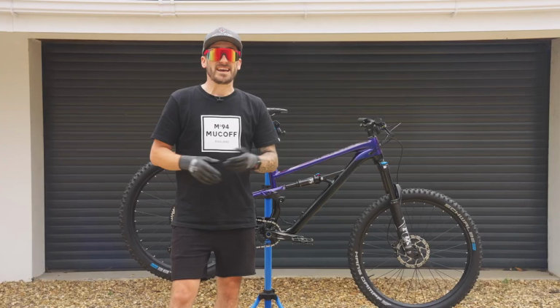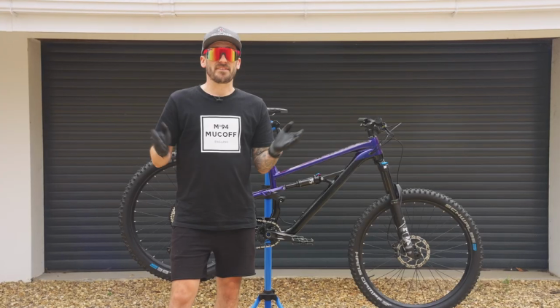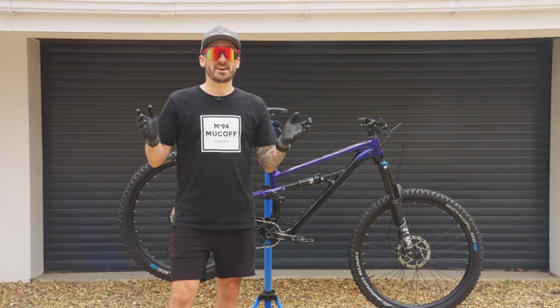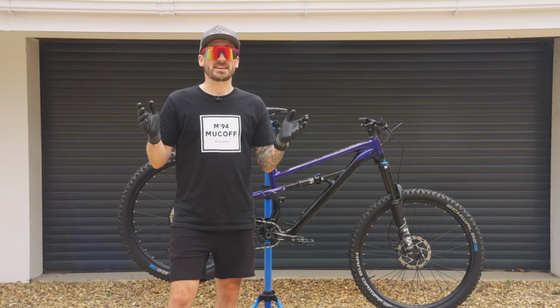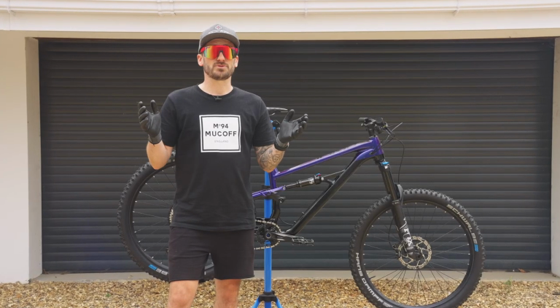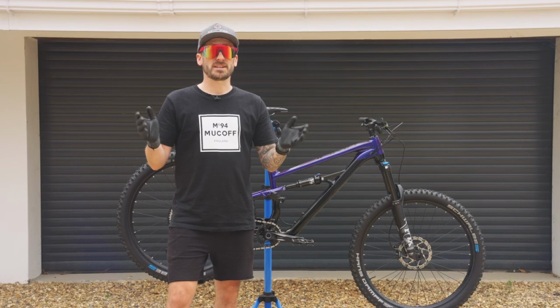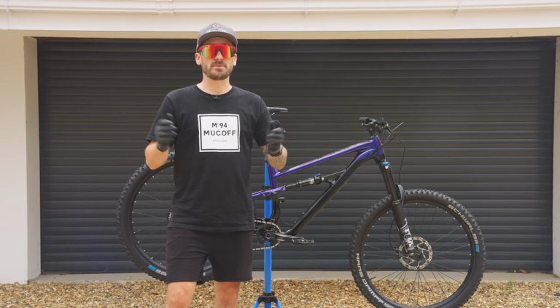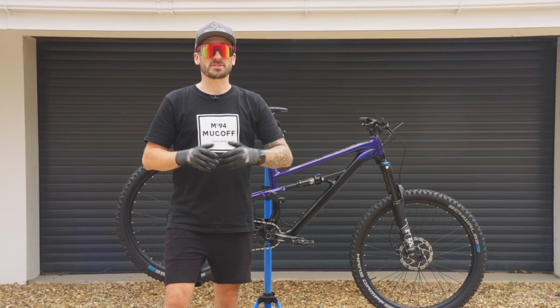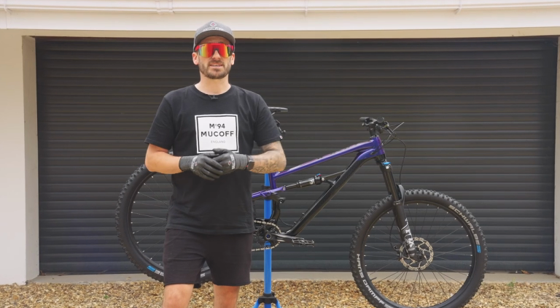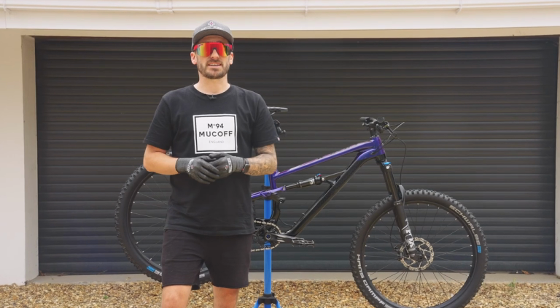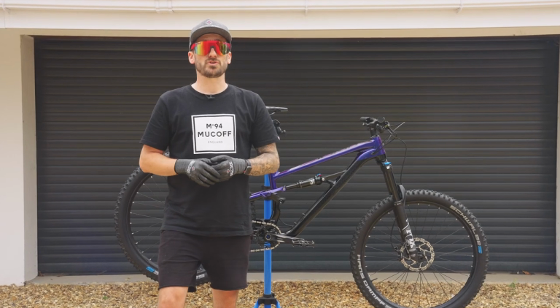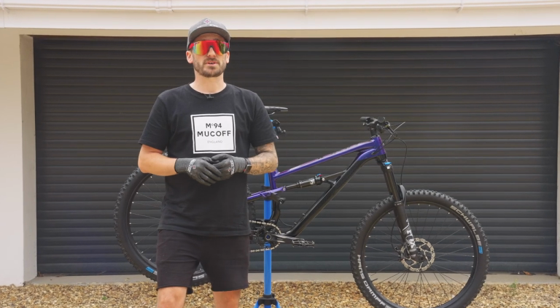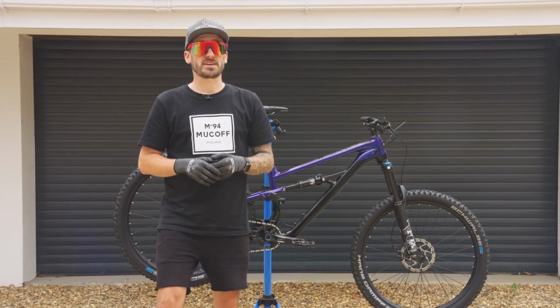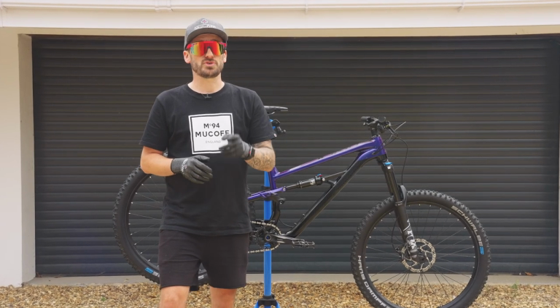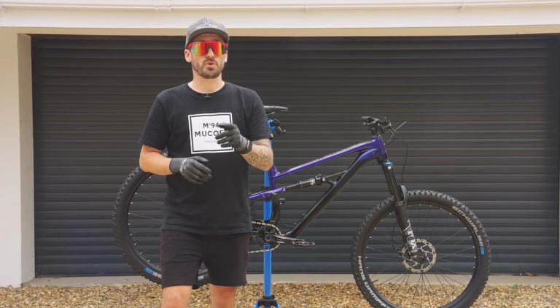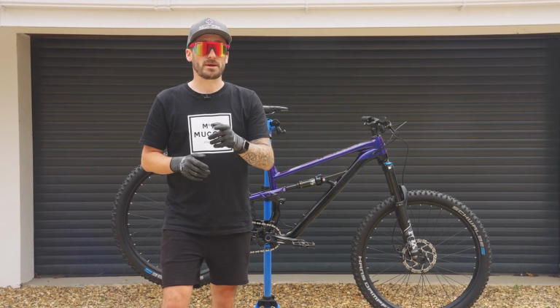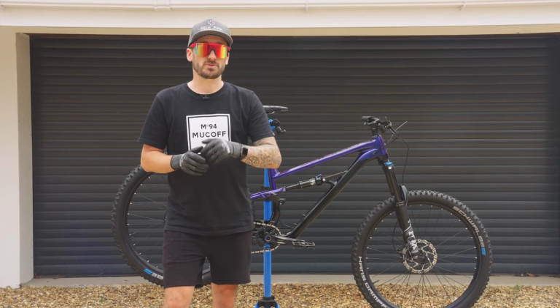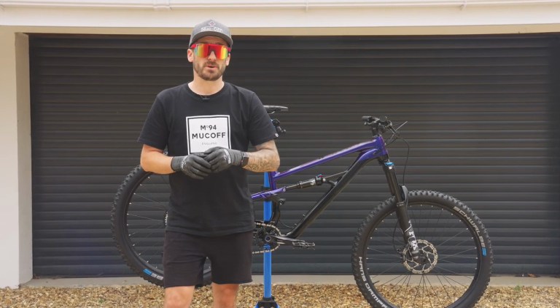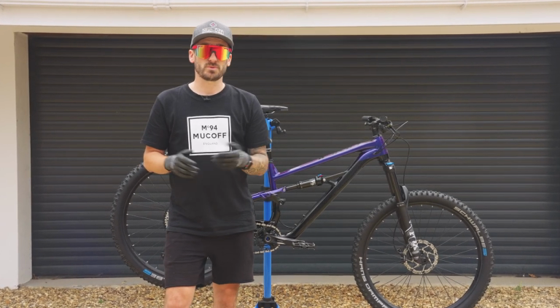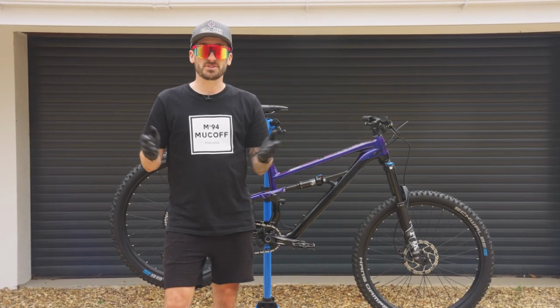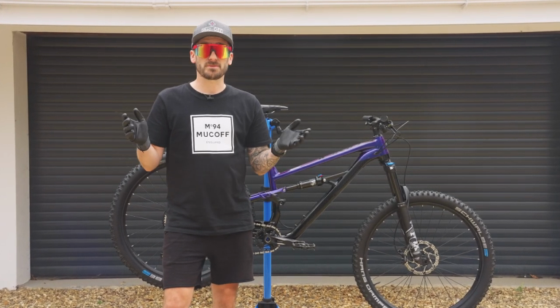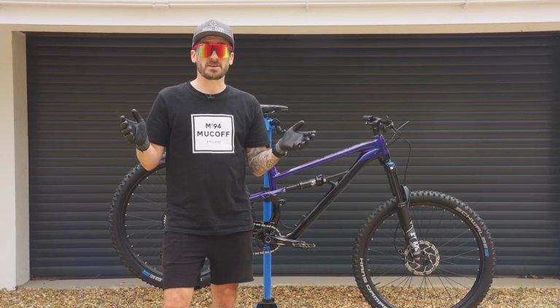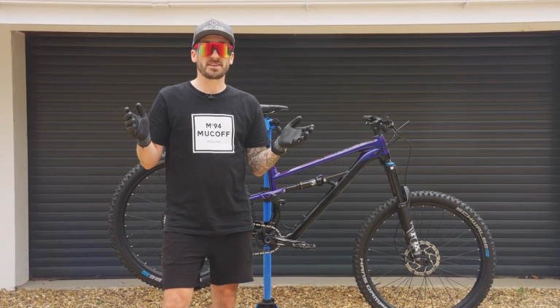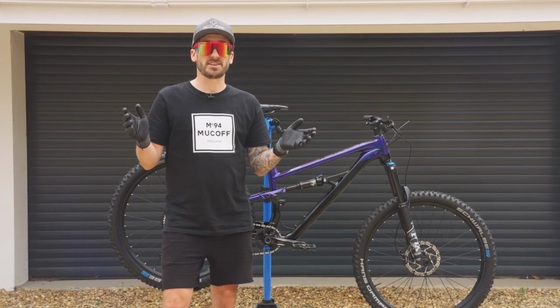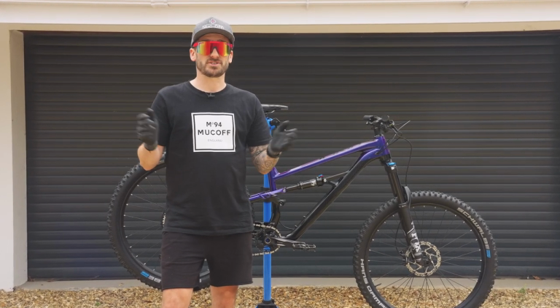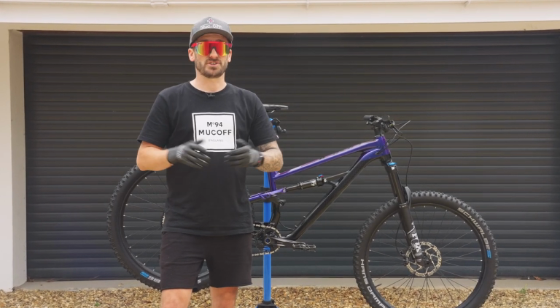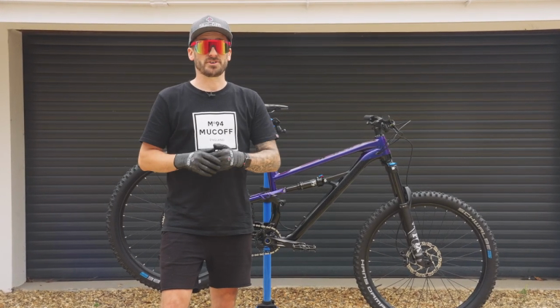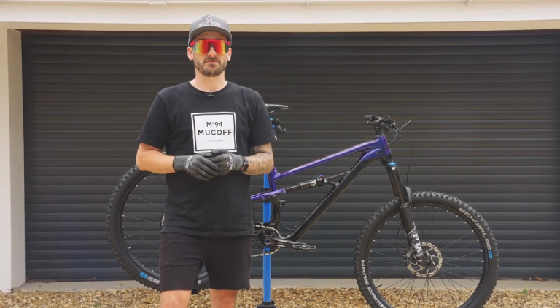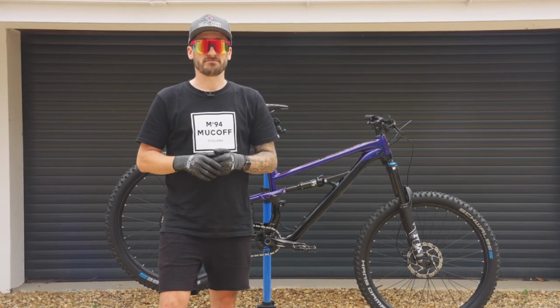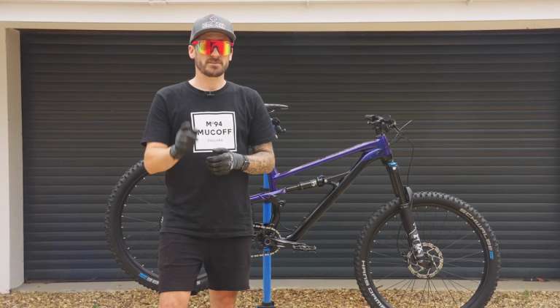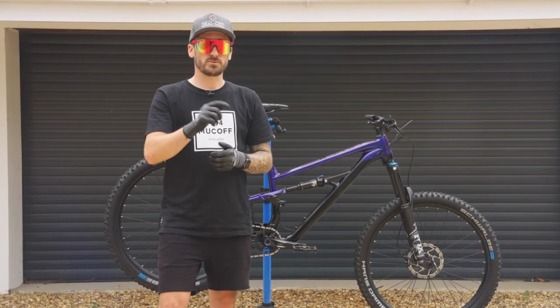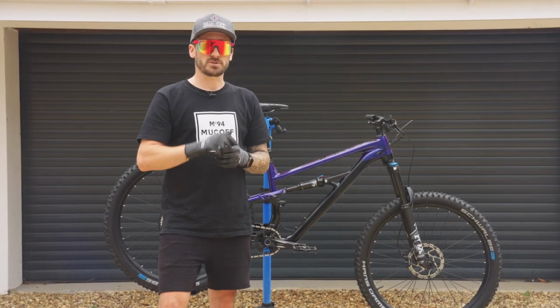And that is how you clean, protect, and lubricate your mountain bike, which is going to make it last longer. Thanks for watching.